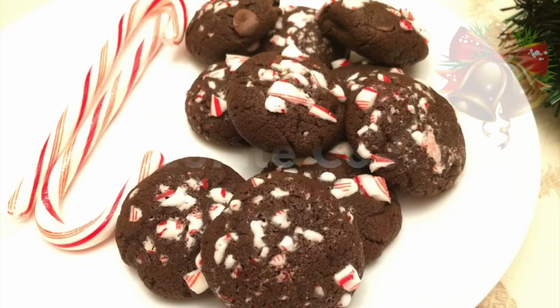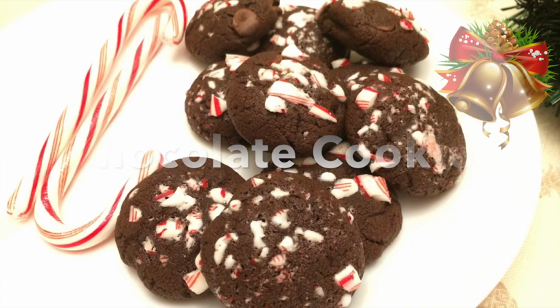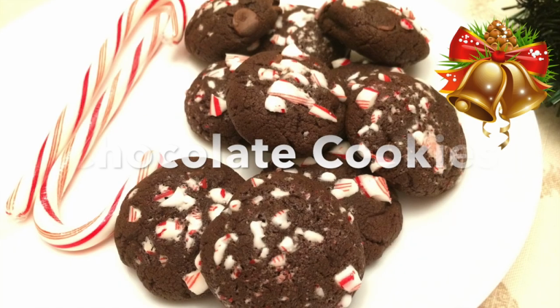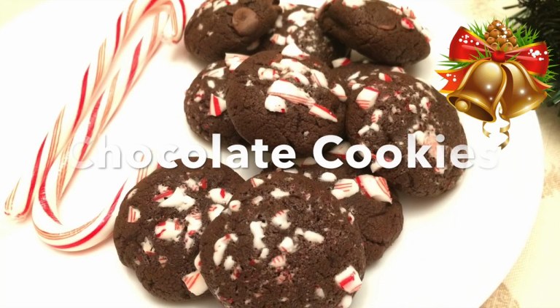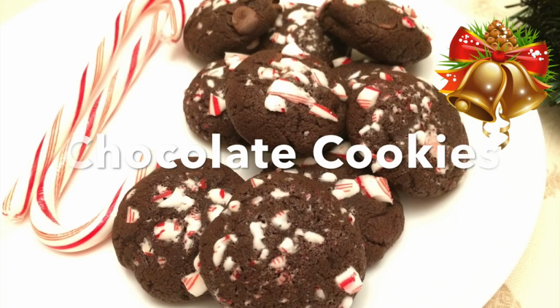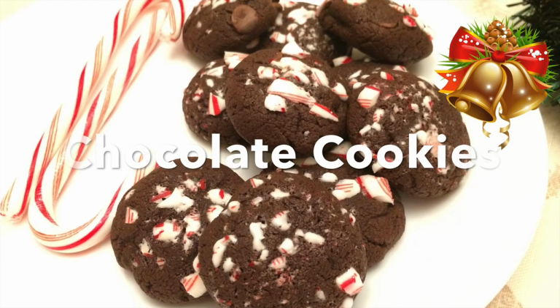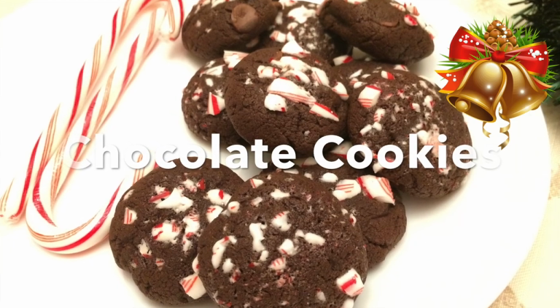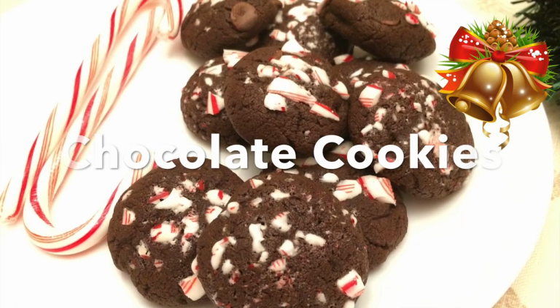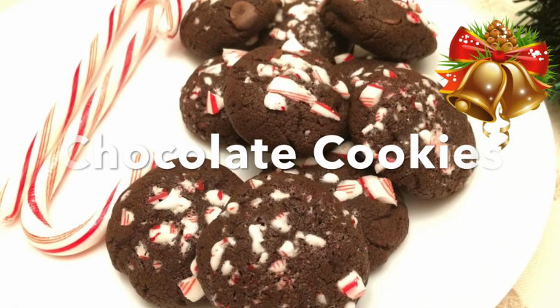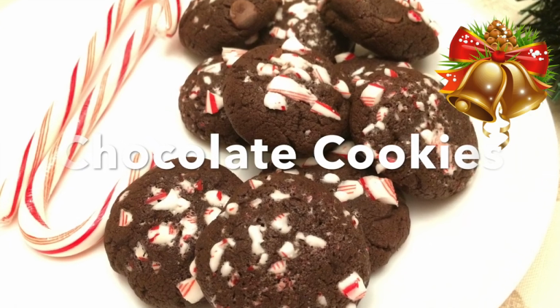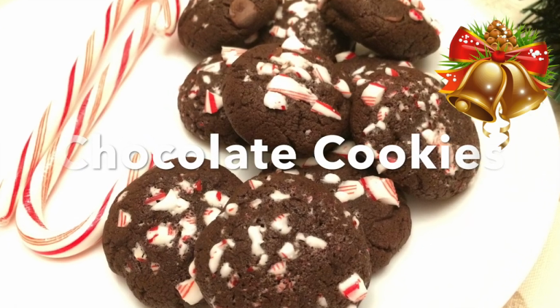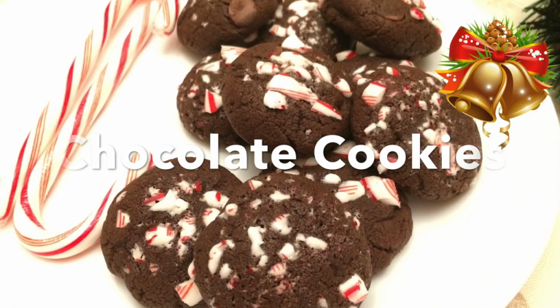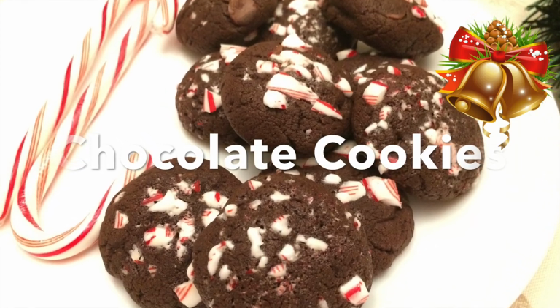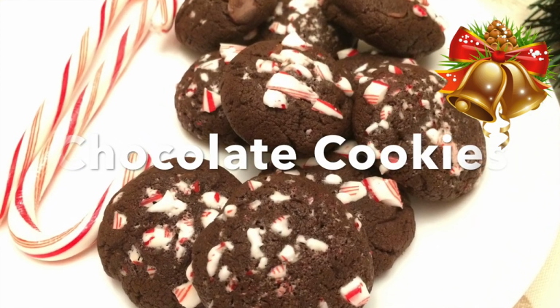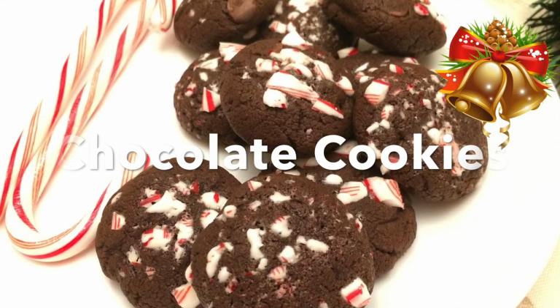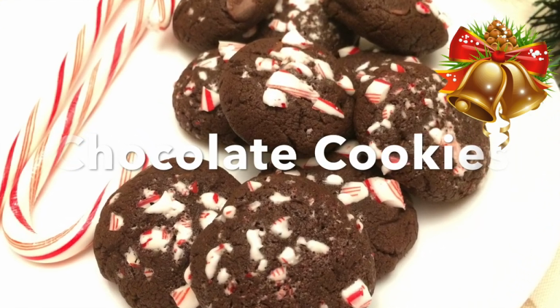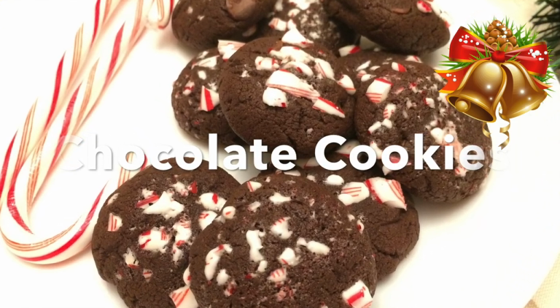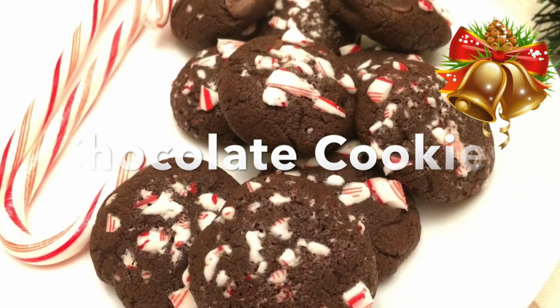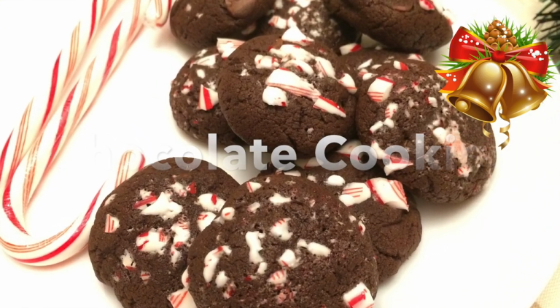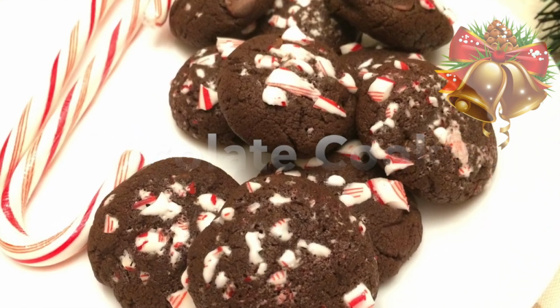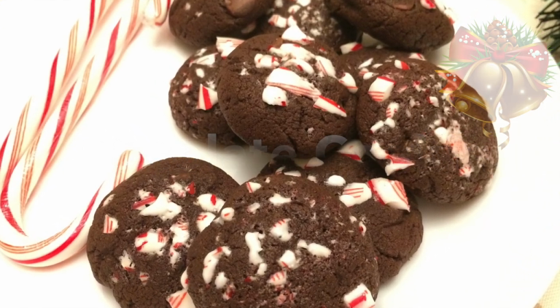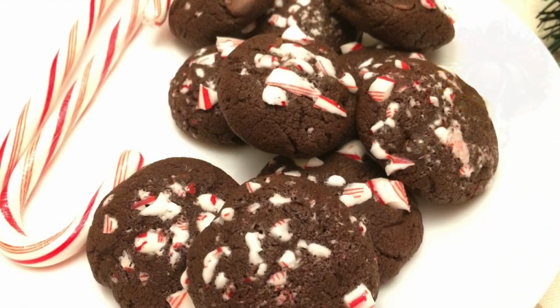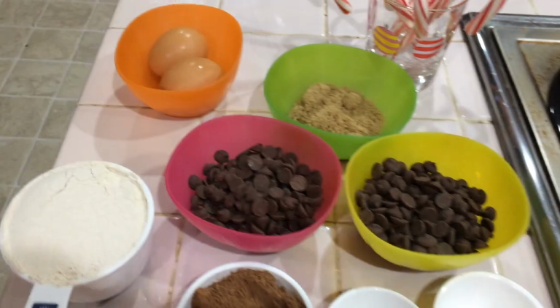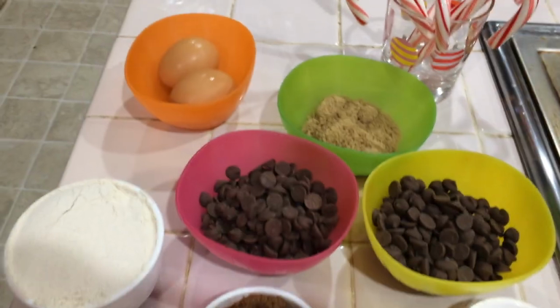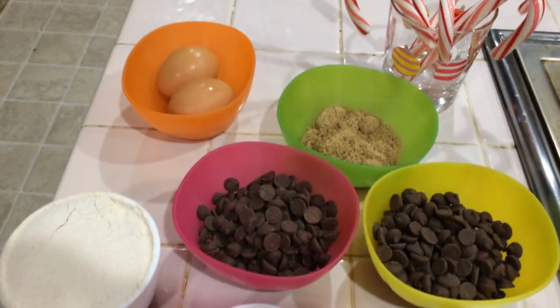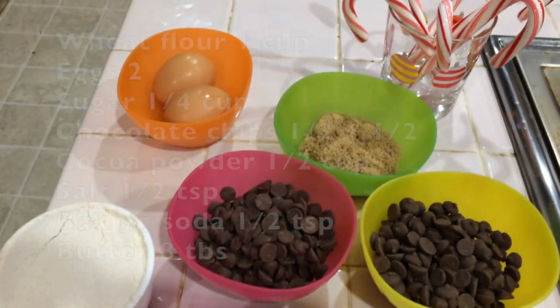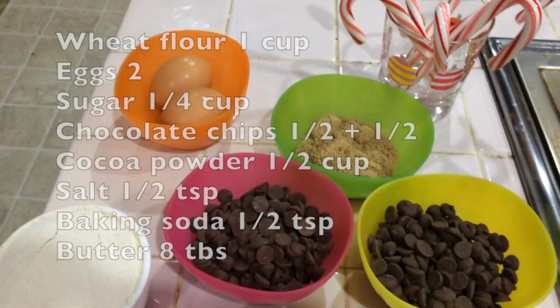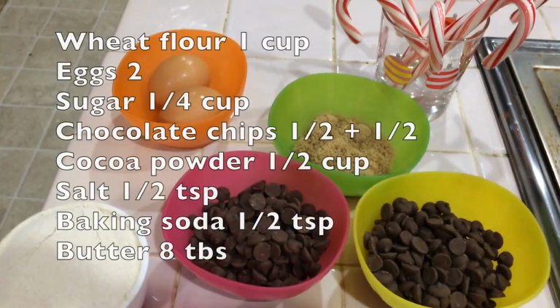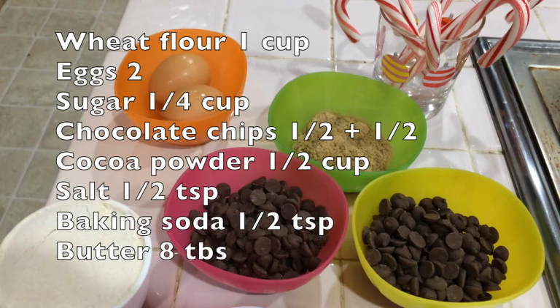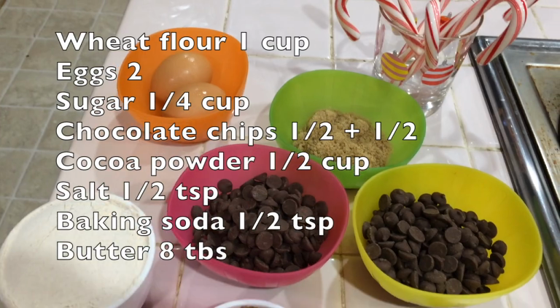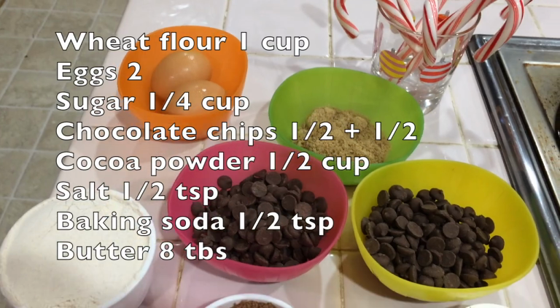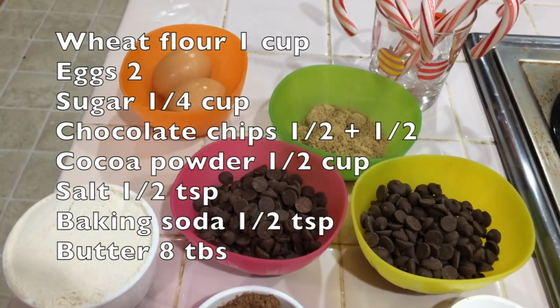Hello, how are you? Let's see how we're doing a chocolate cookie. It's easy to do.